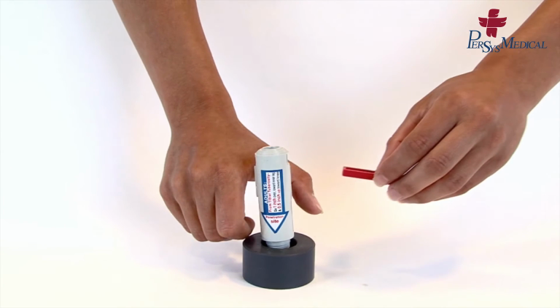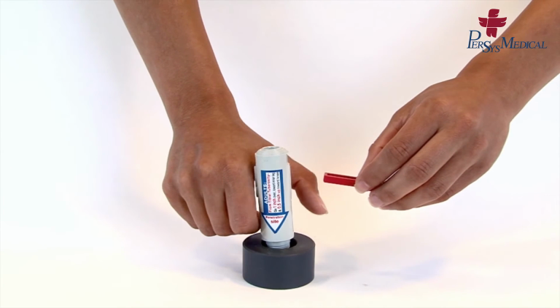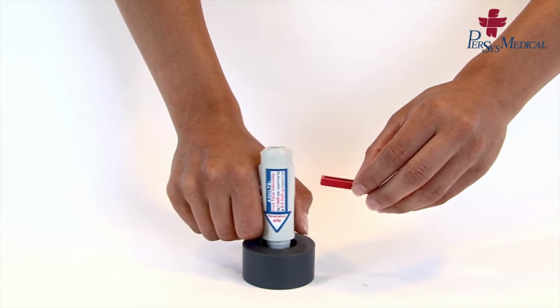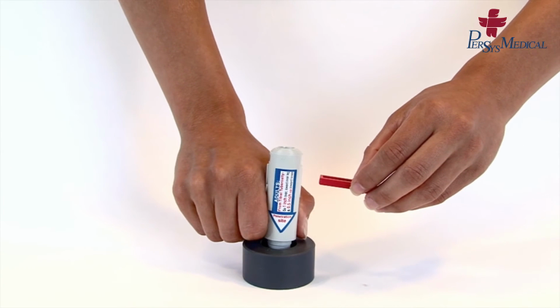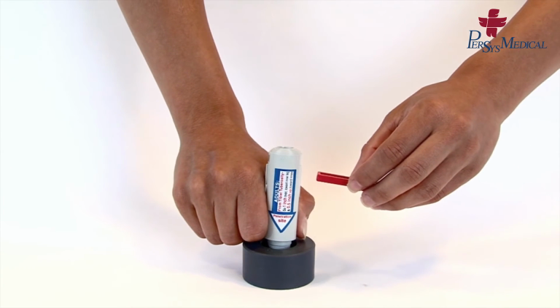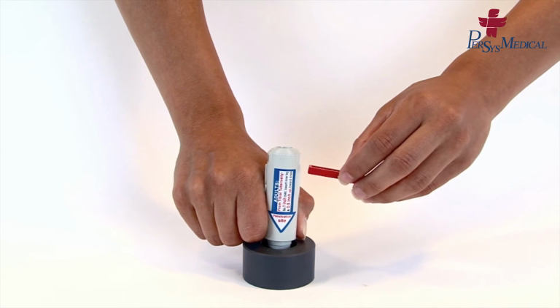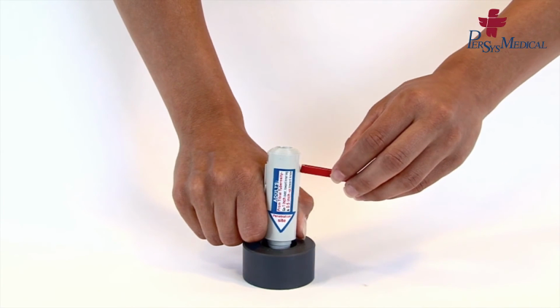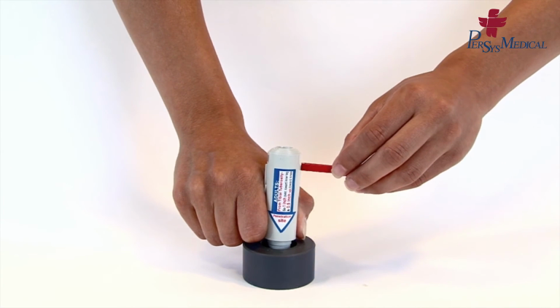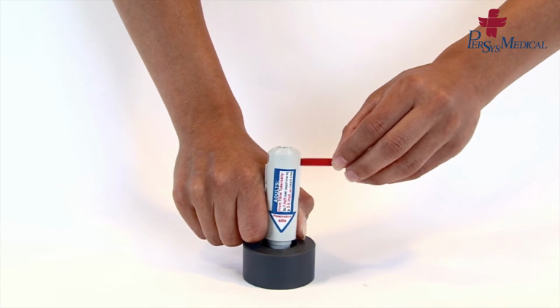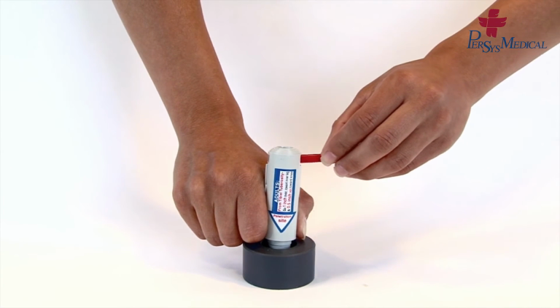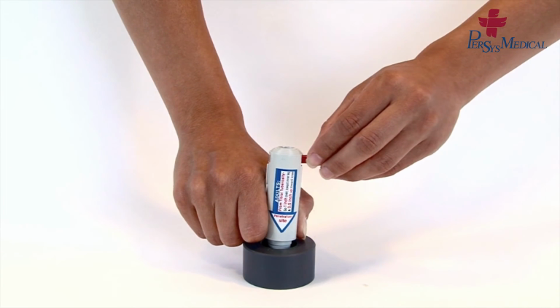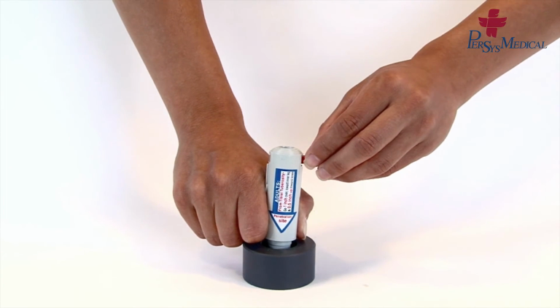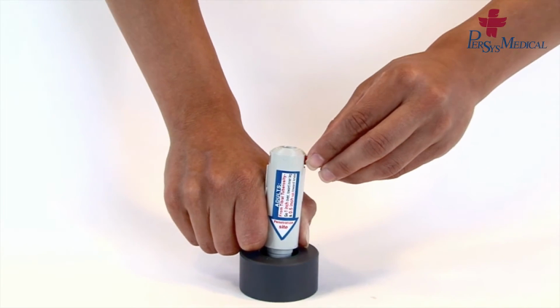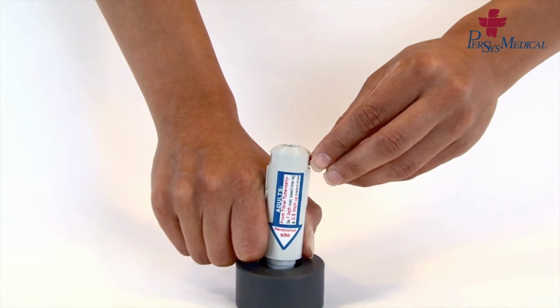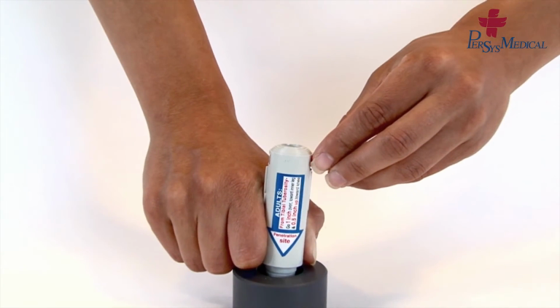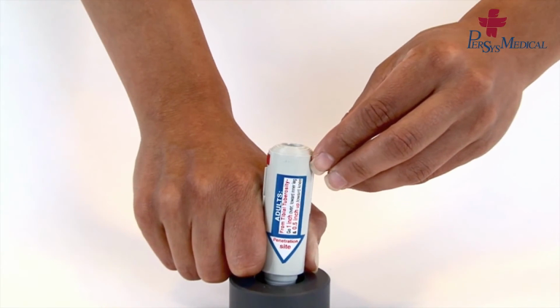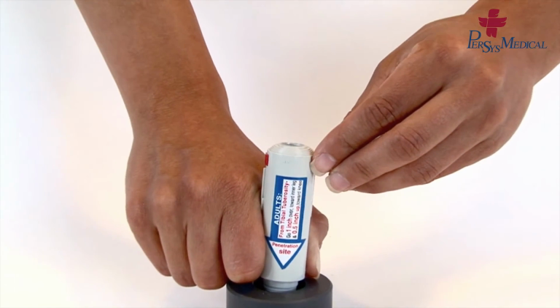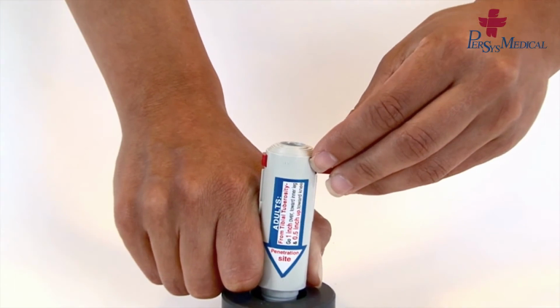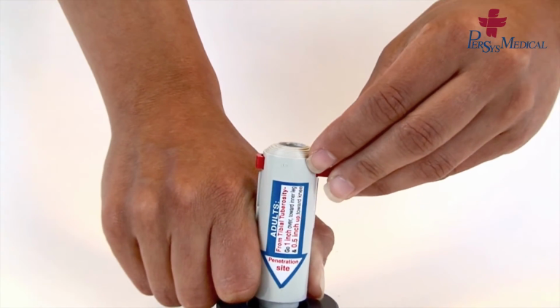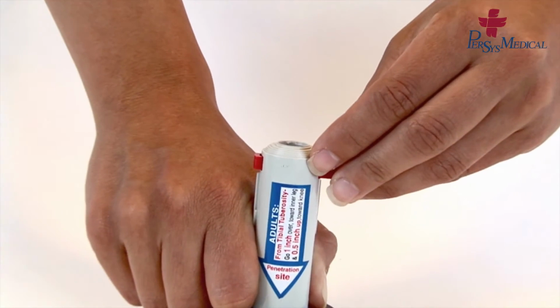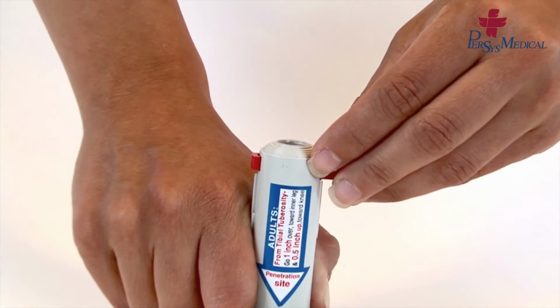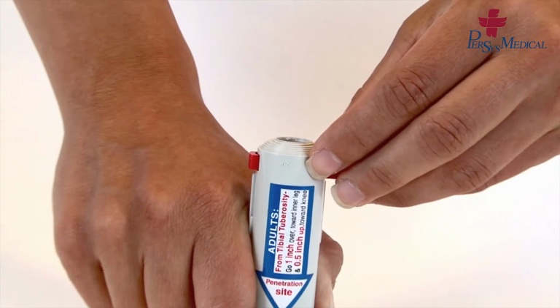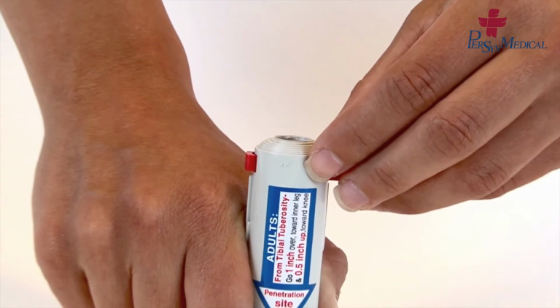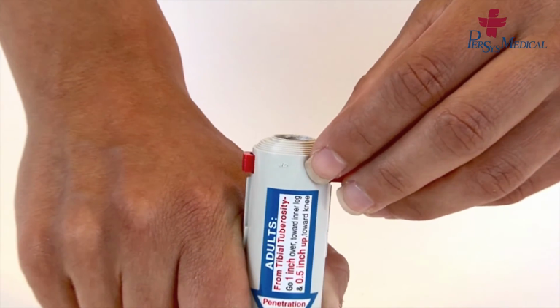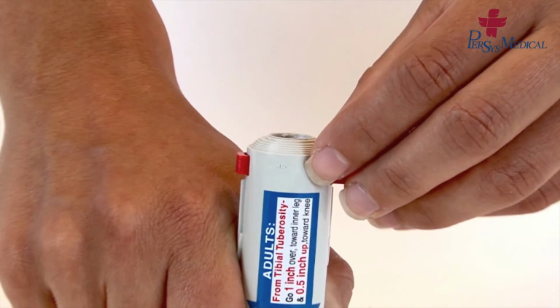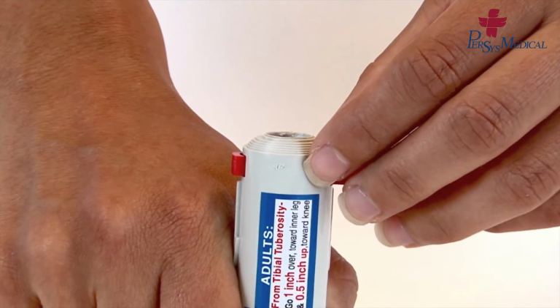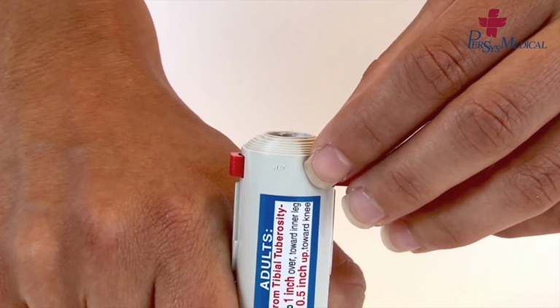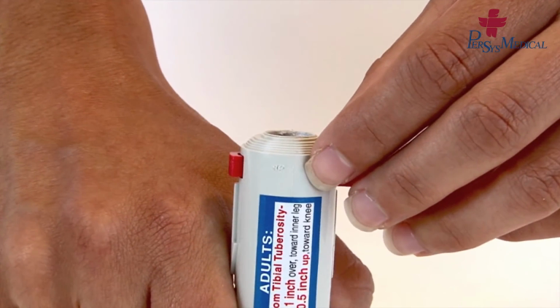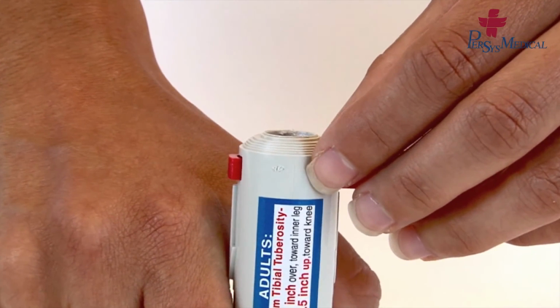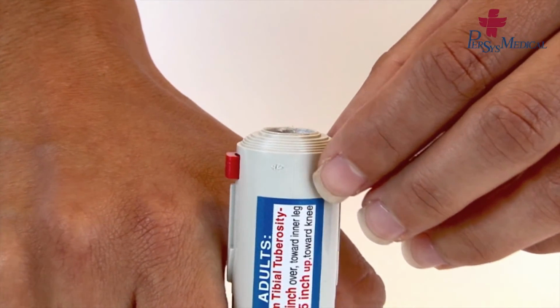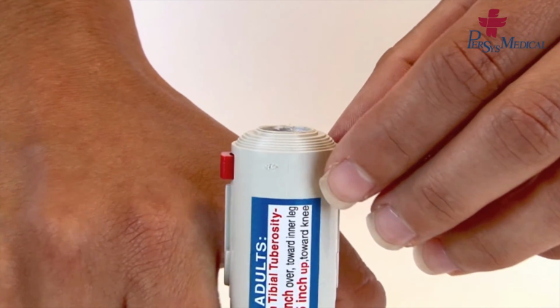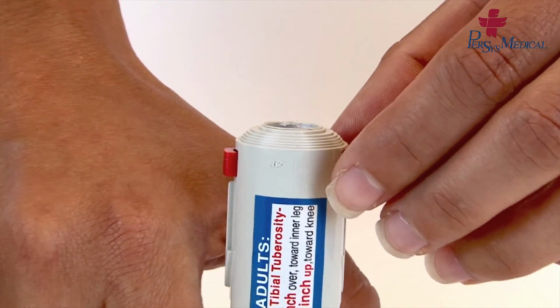Insert the safety latch, placing it through the larger opening first. Make sure the safety latch is firmly in place.